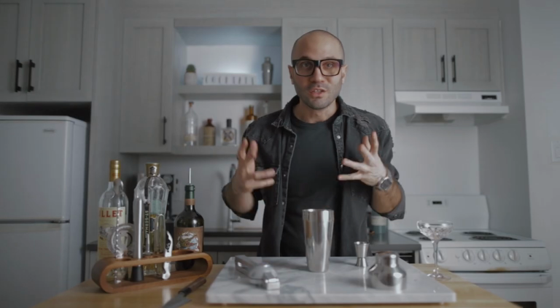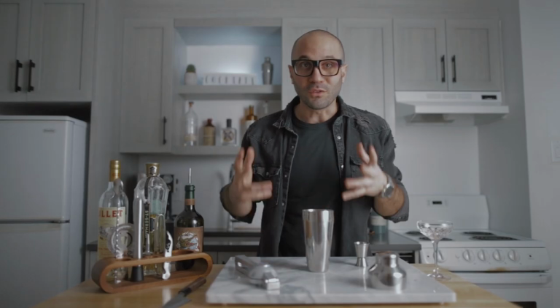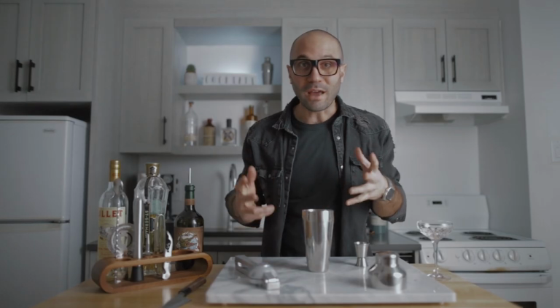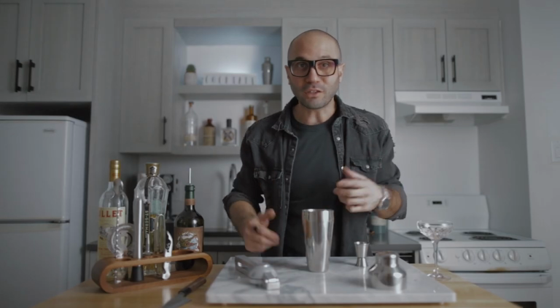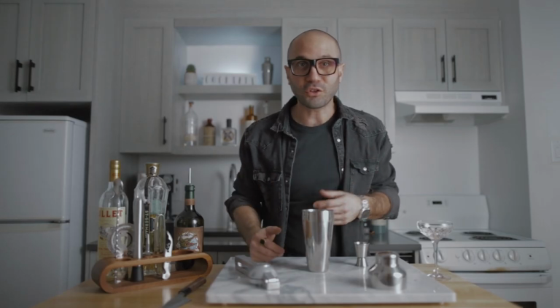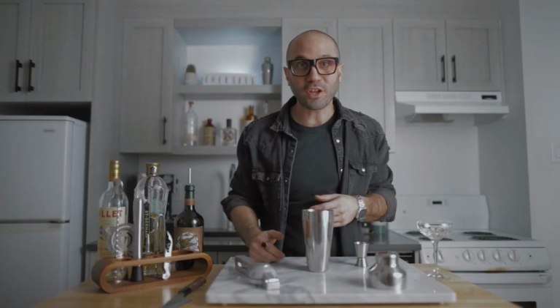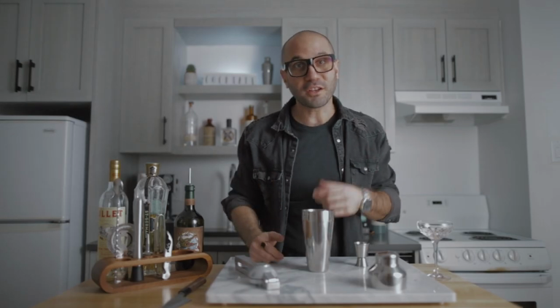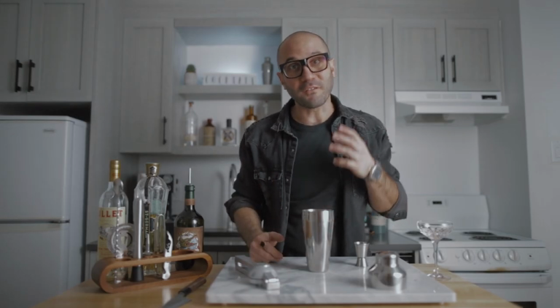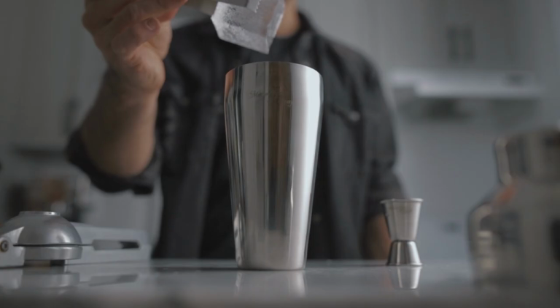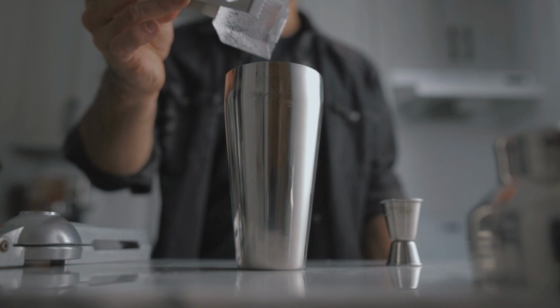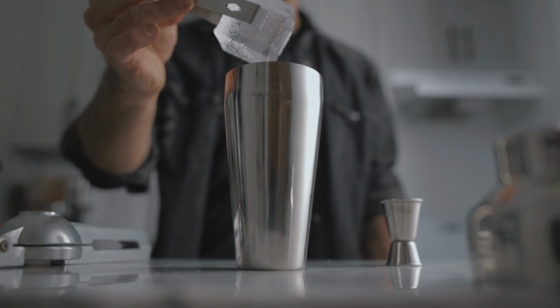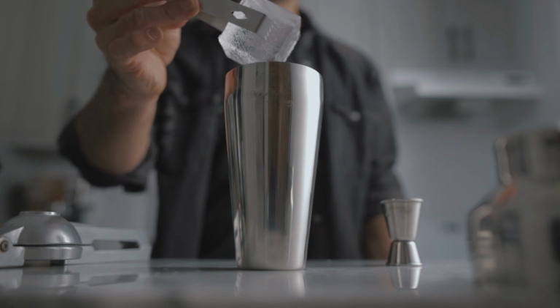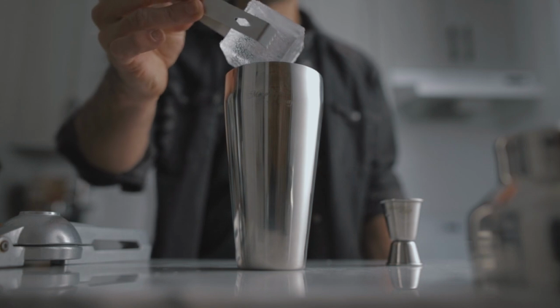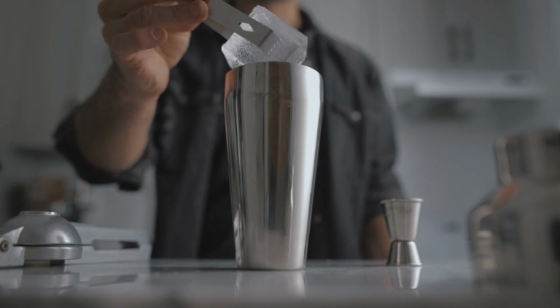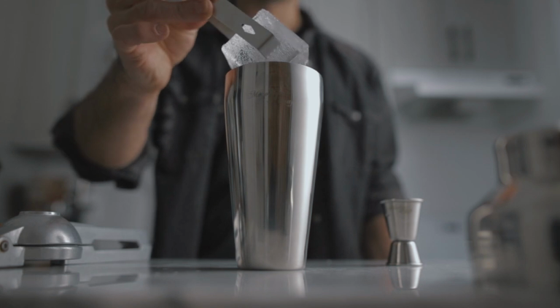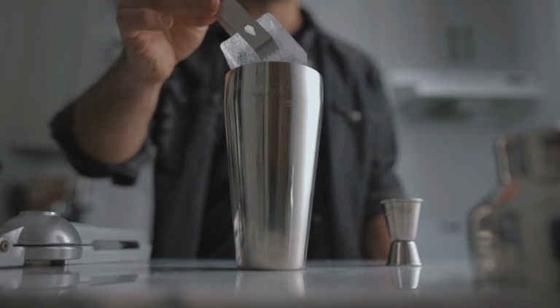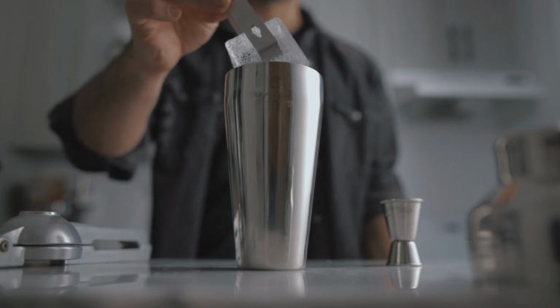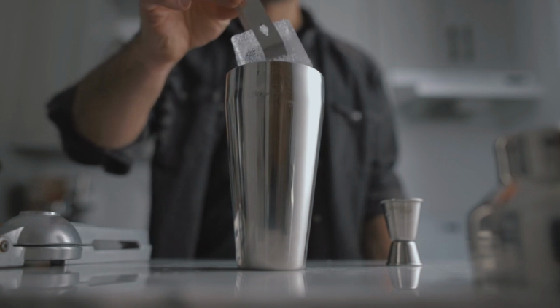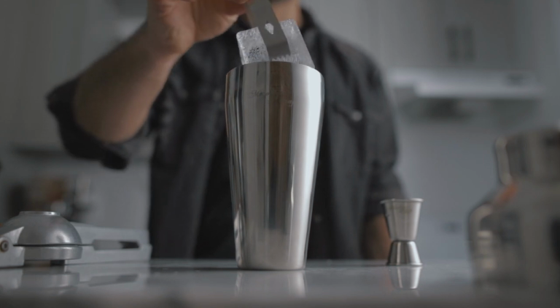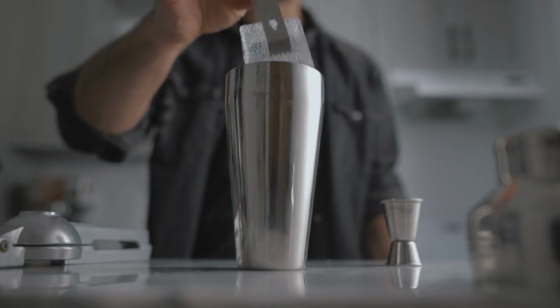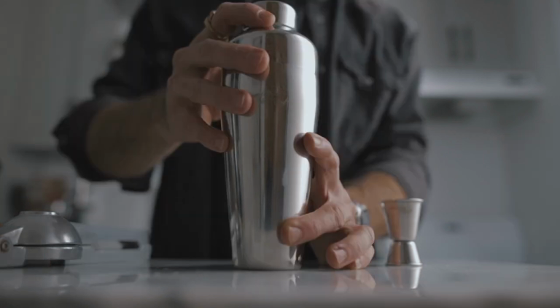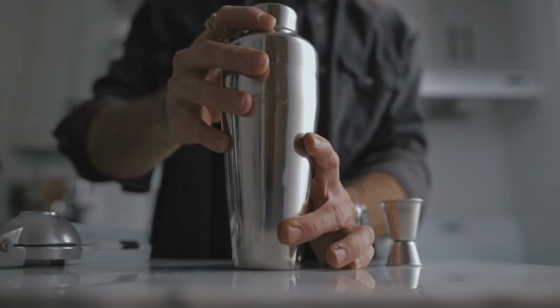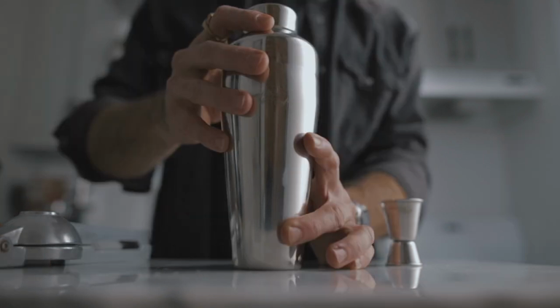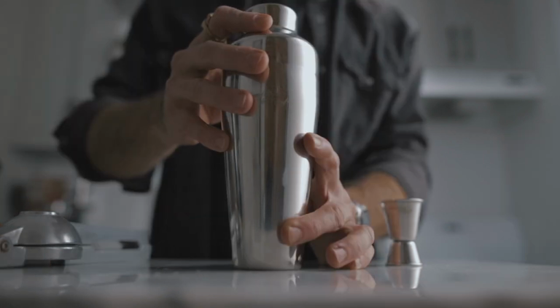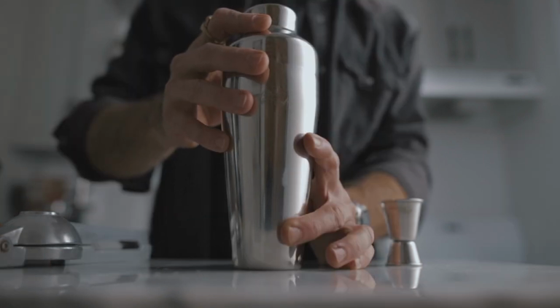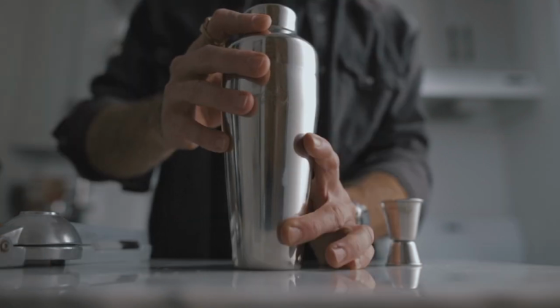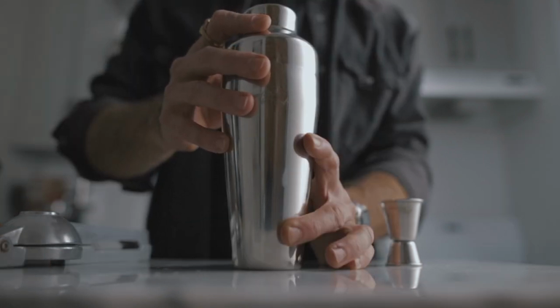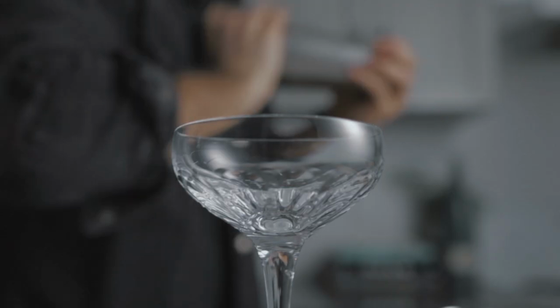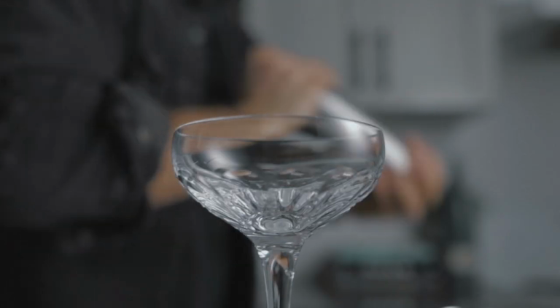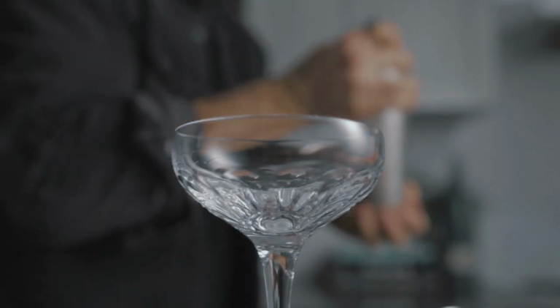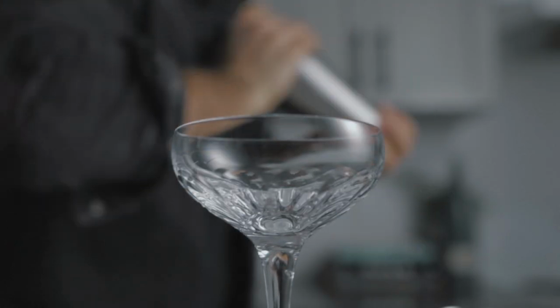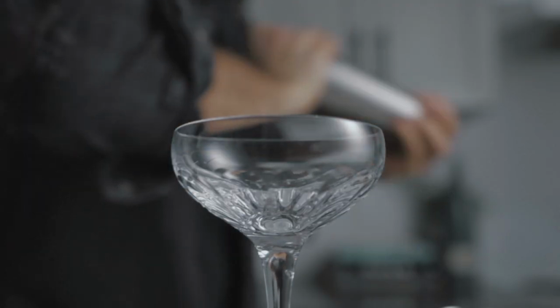So now that you're done, you're gonna fill your shaker with ice and give it a very good shake for about 10 seconds.